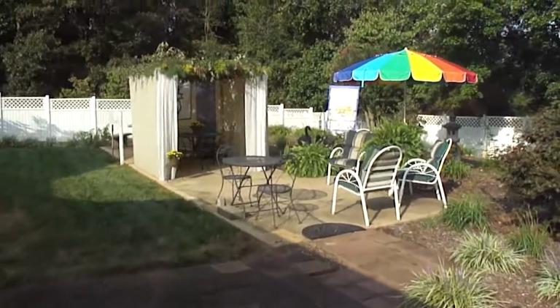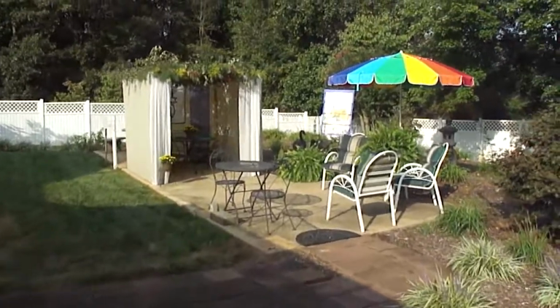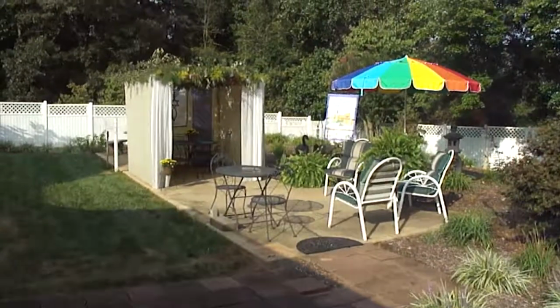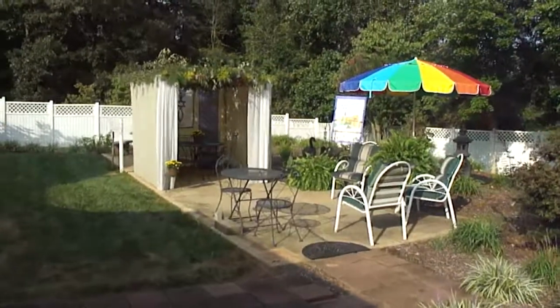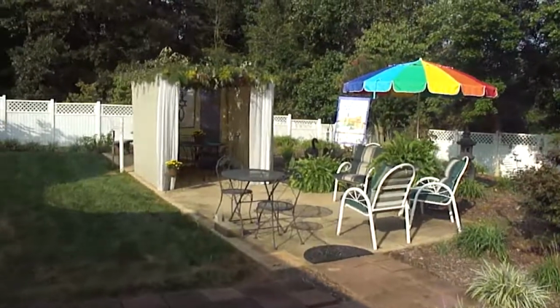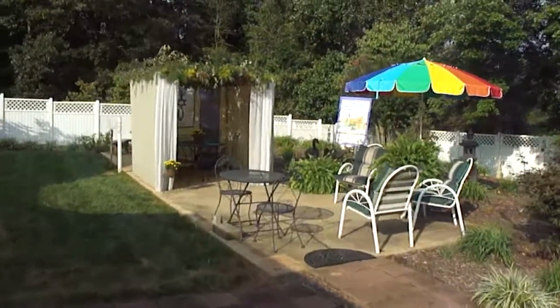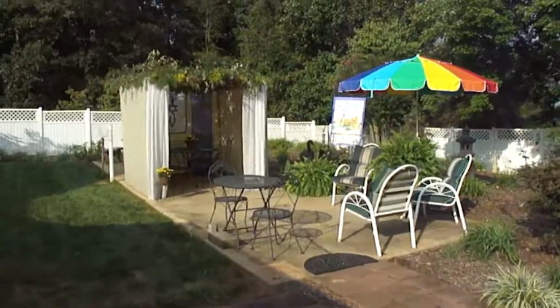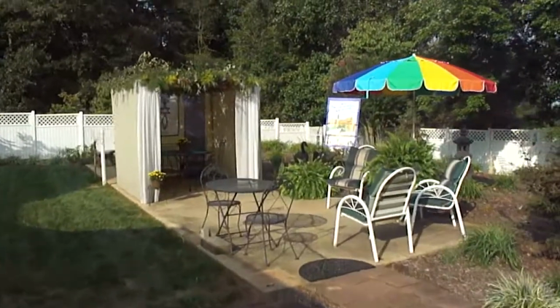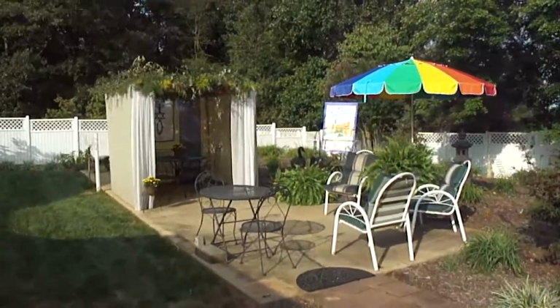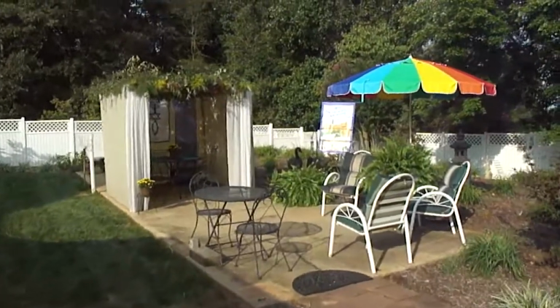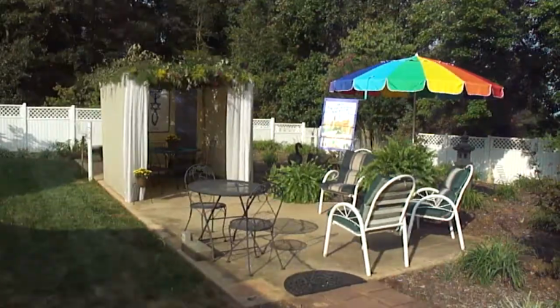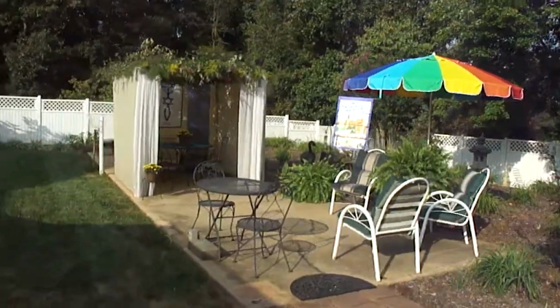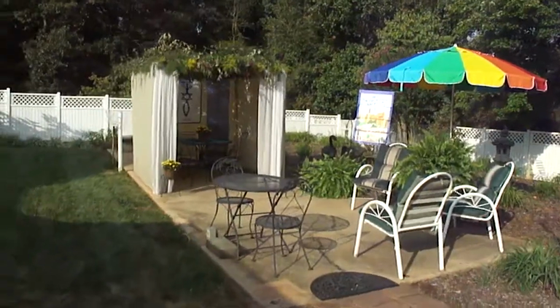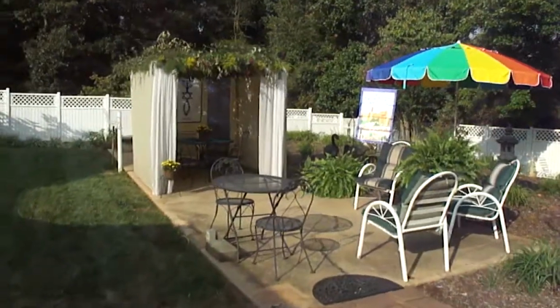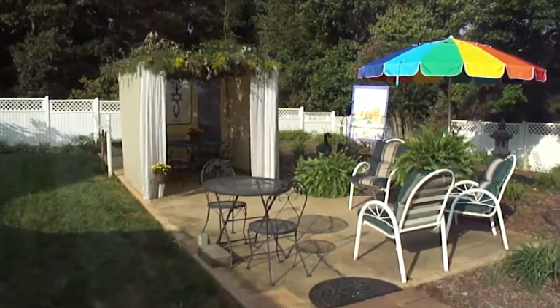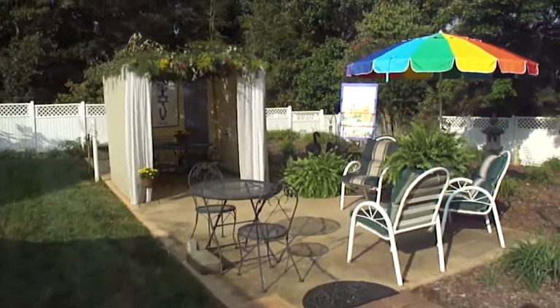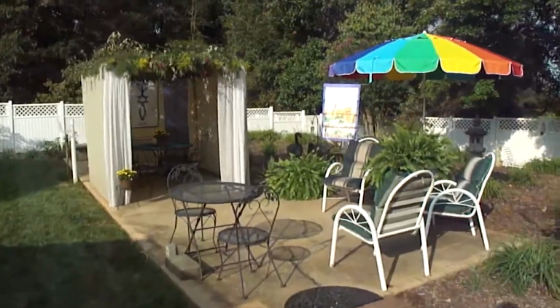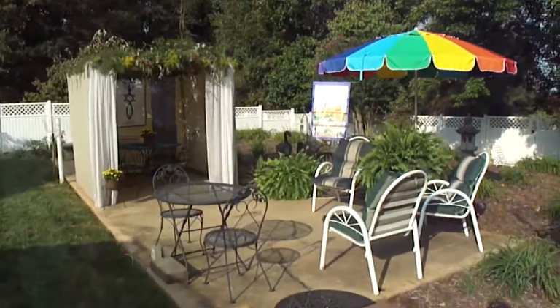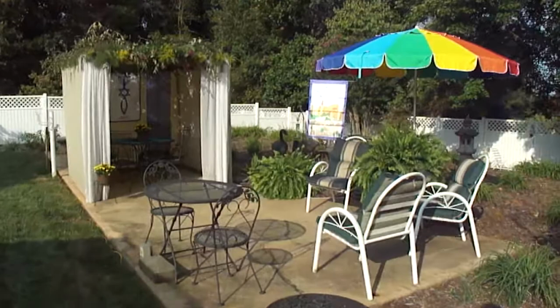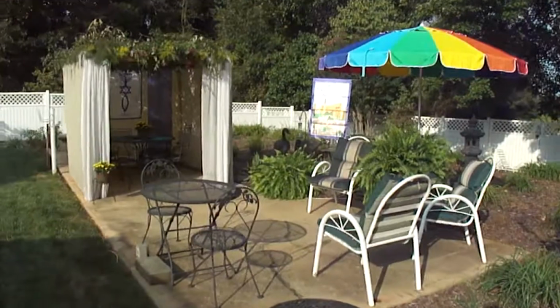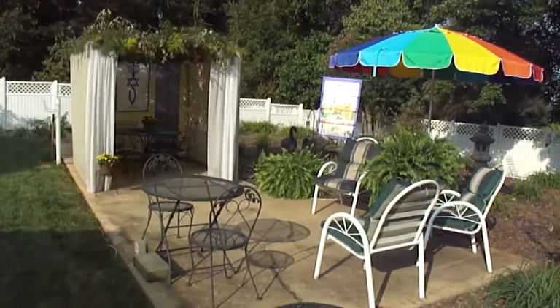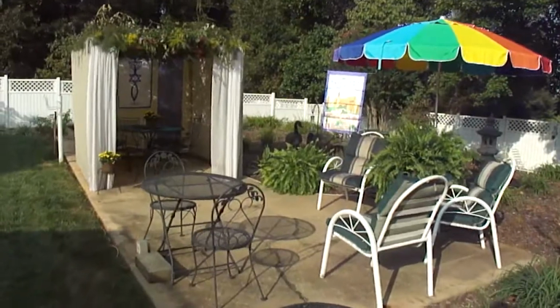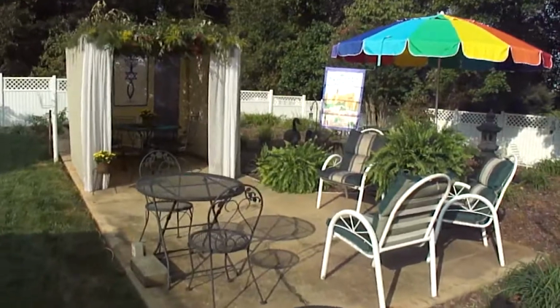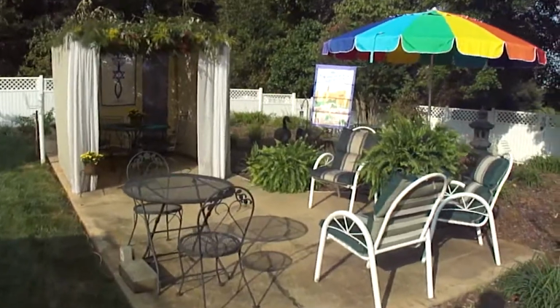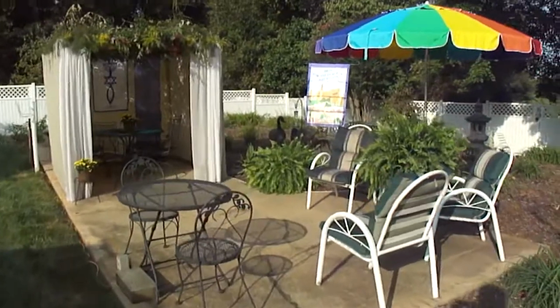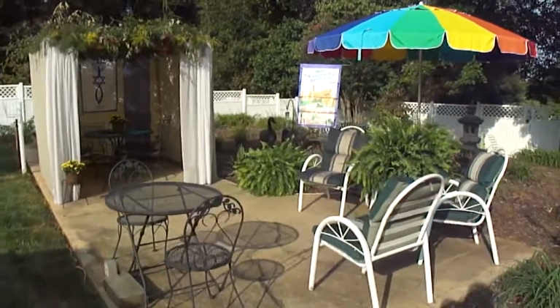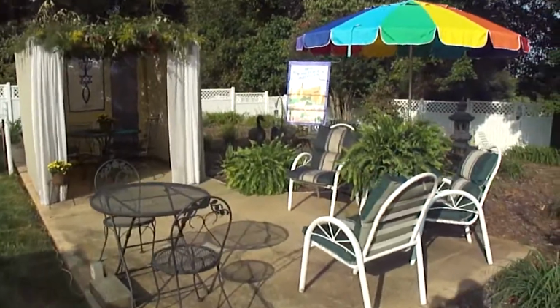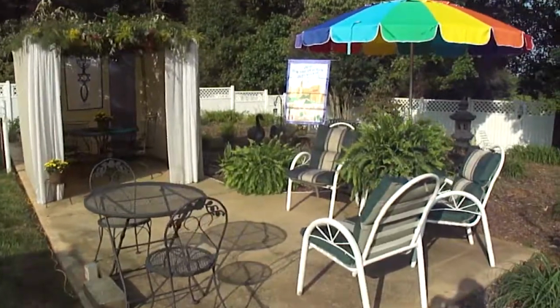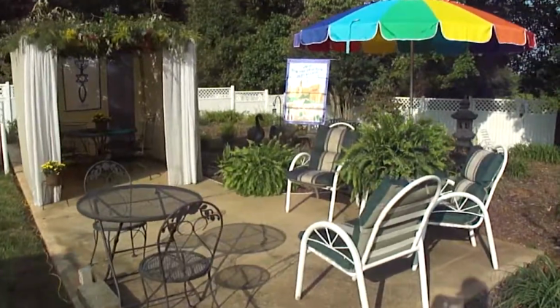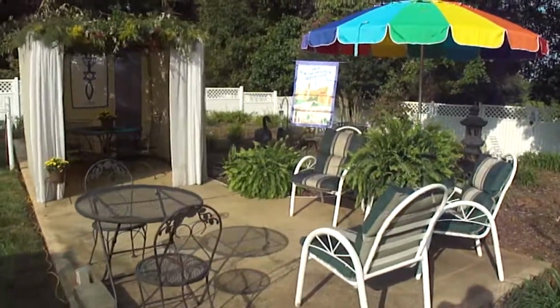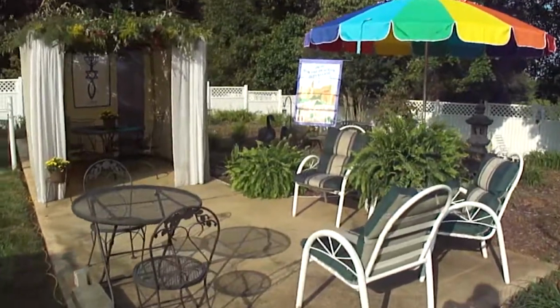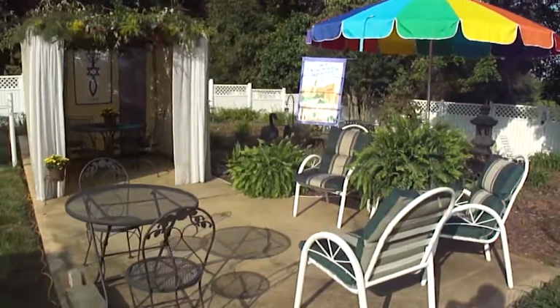We've got our sukkah finished today. The Festival of Sukkot is coming up this week.